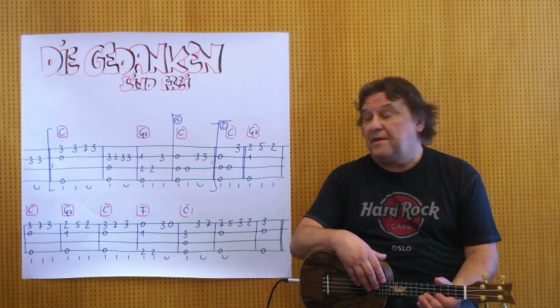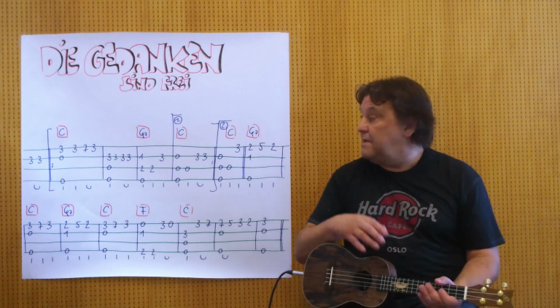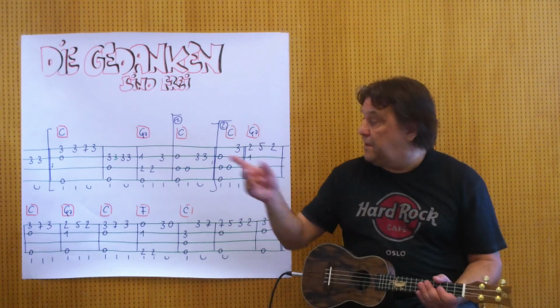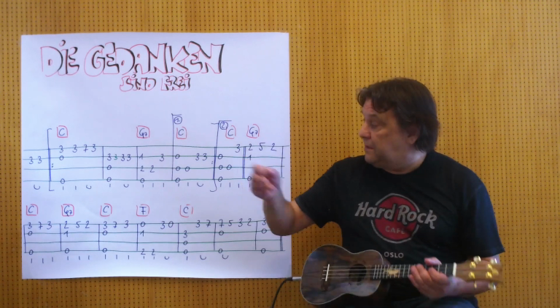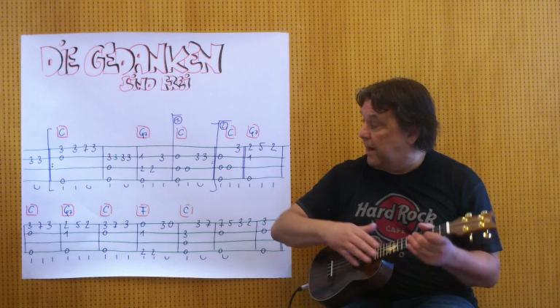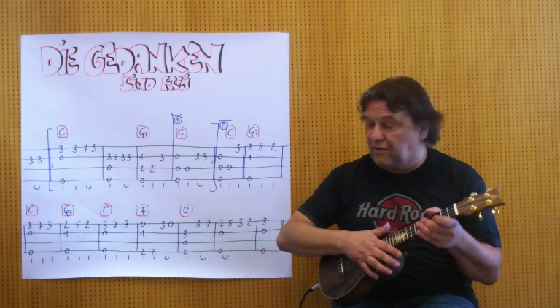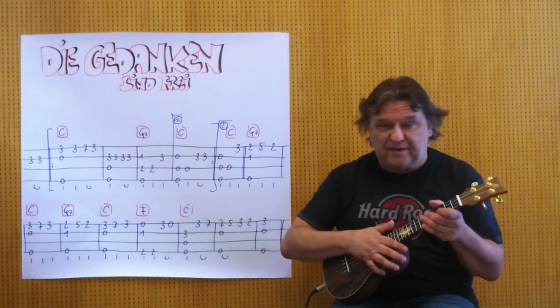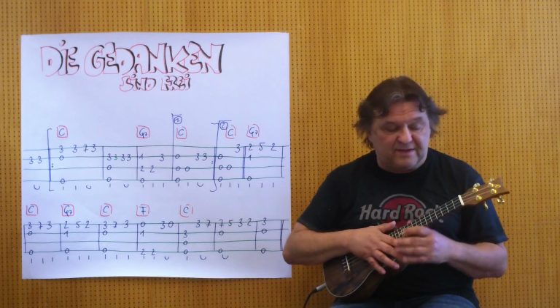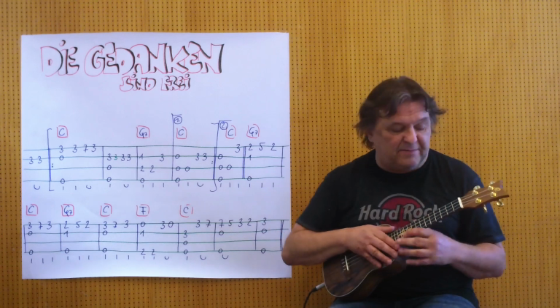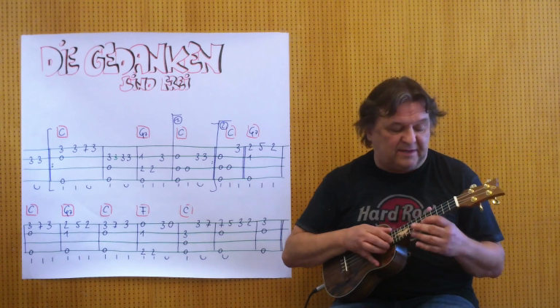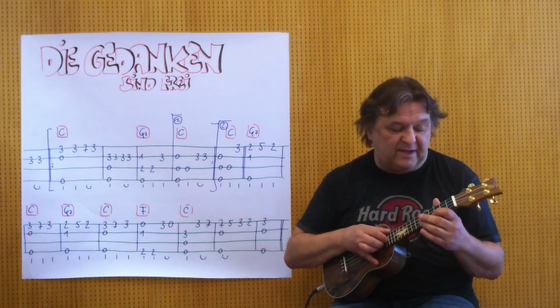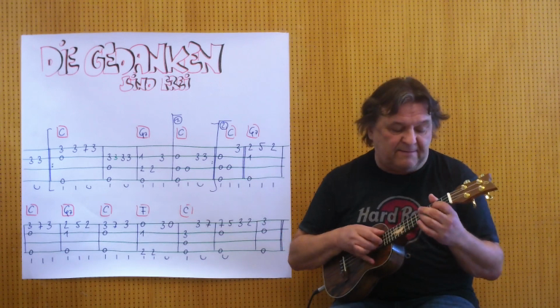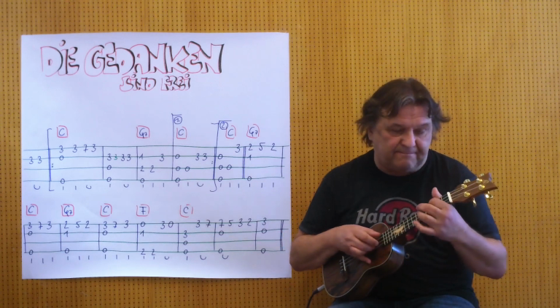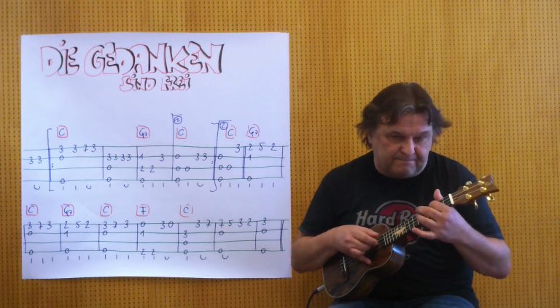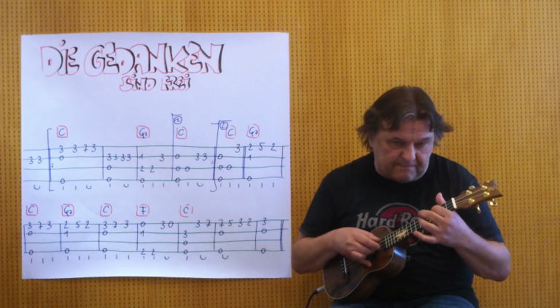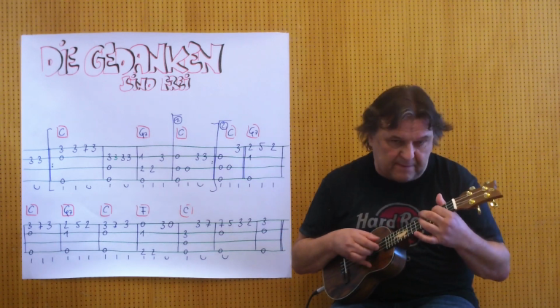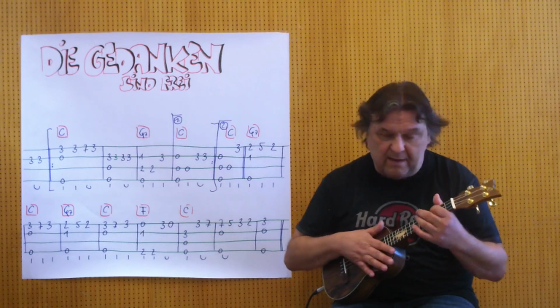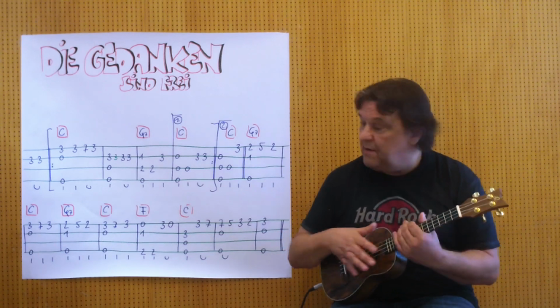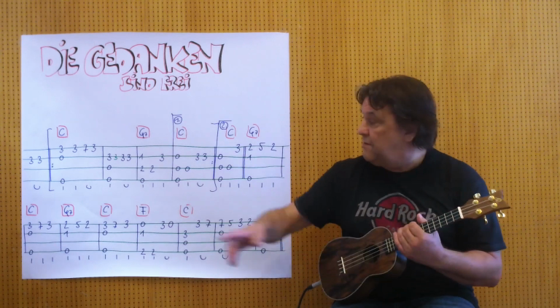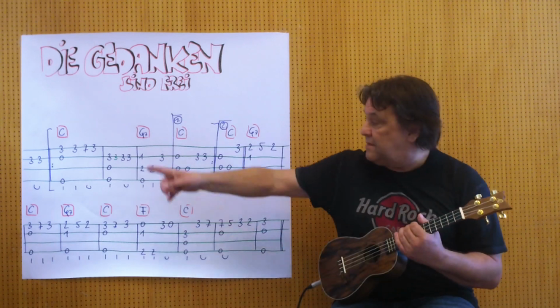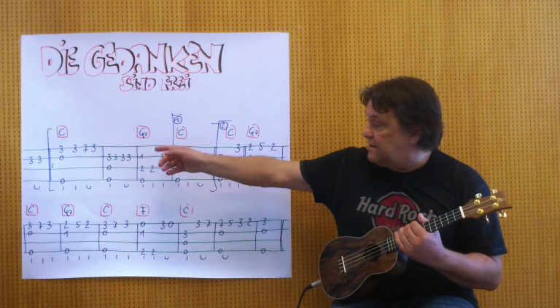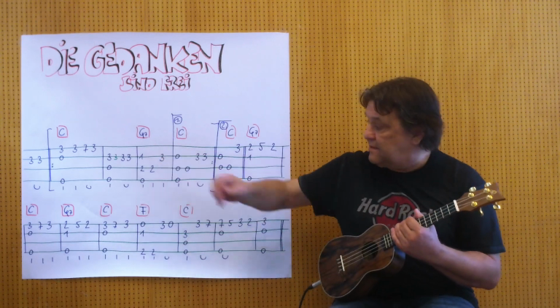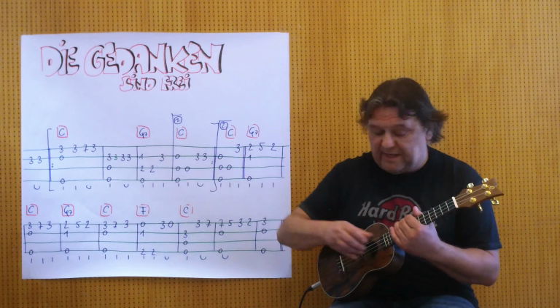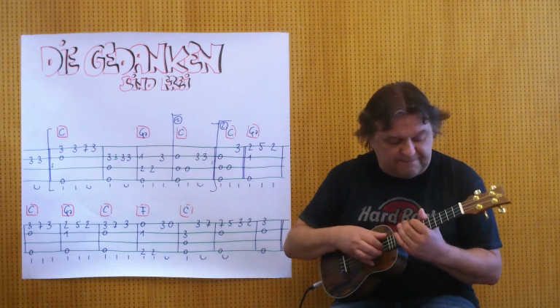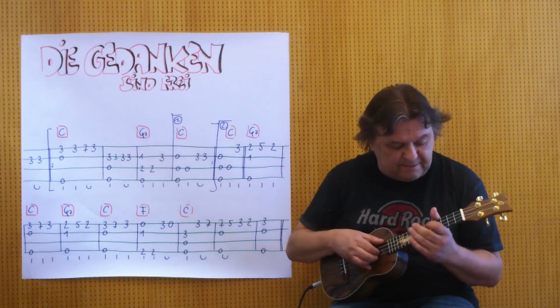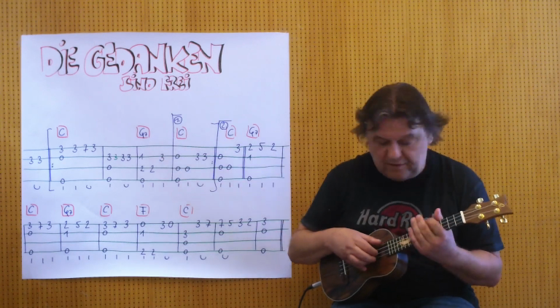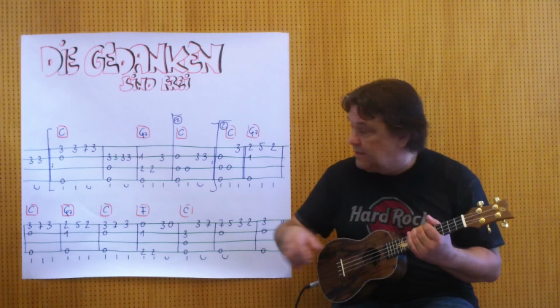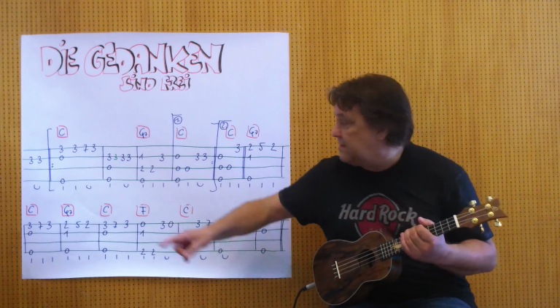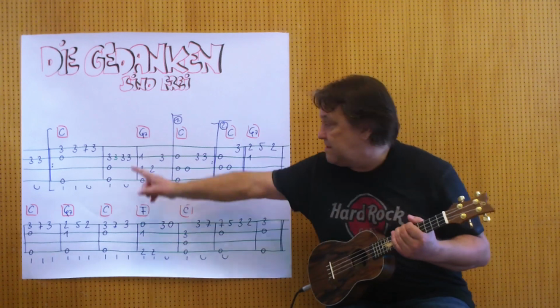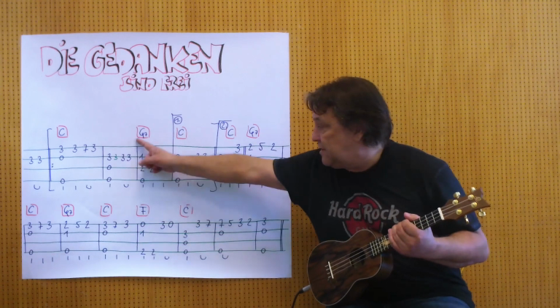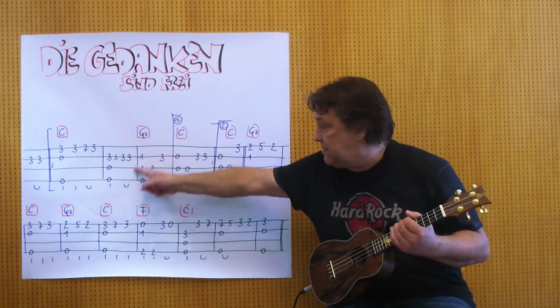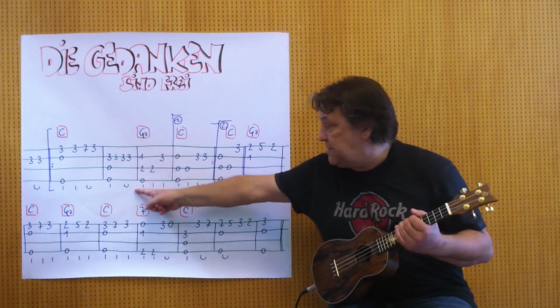I begin with the 2x D3 and now we're going to C. I play the first 2x D3.